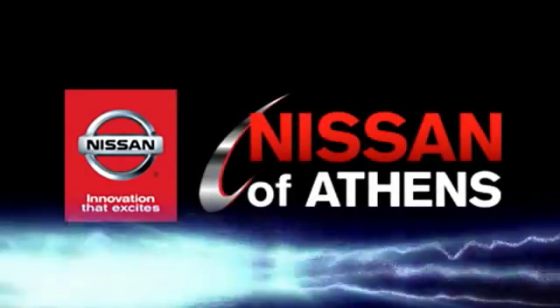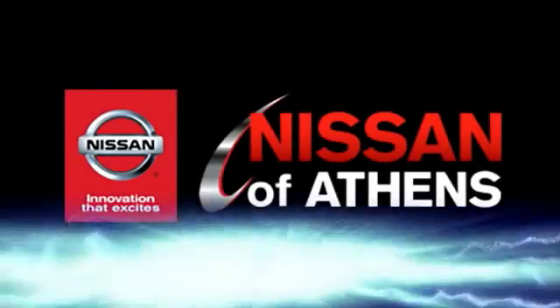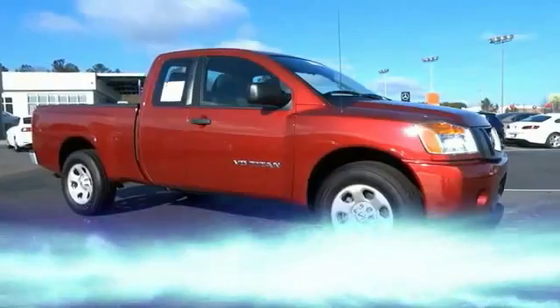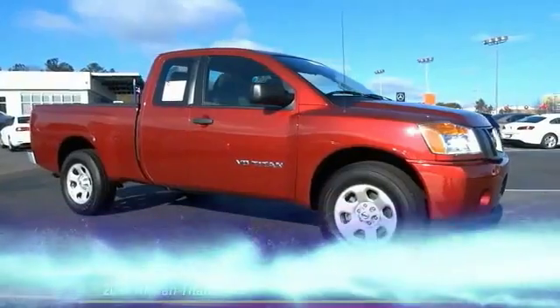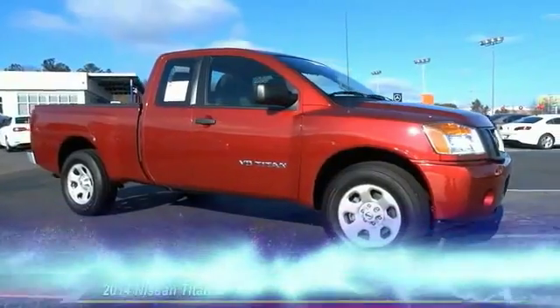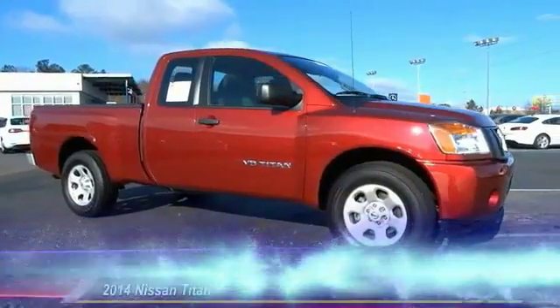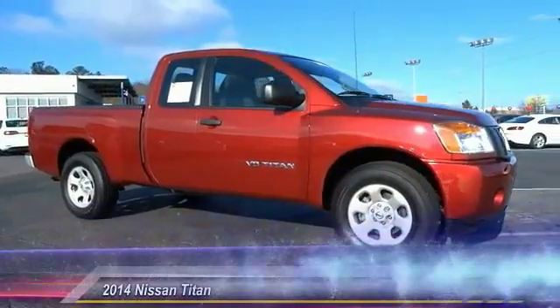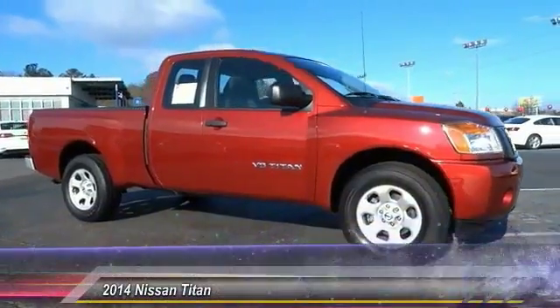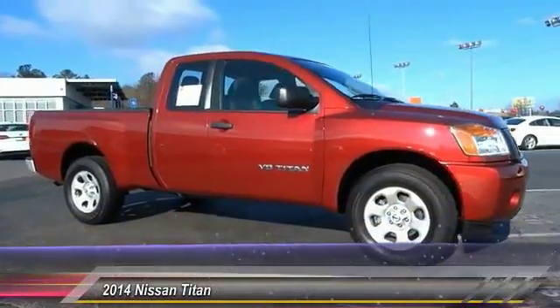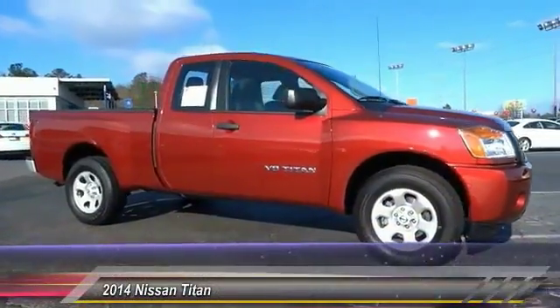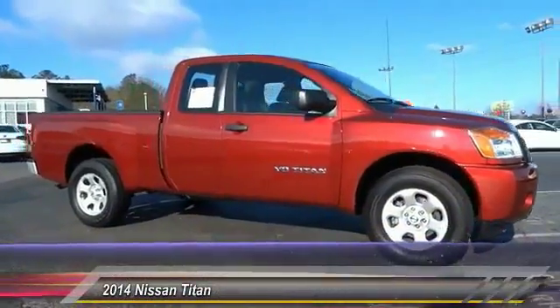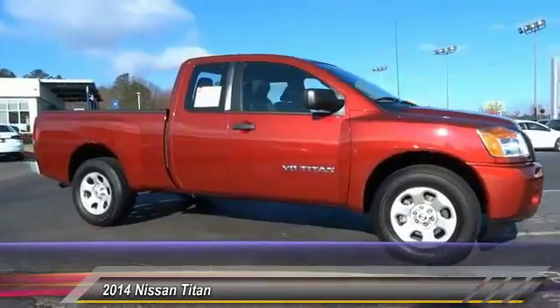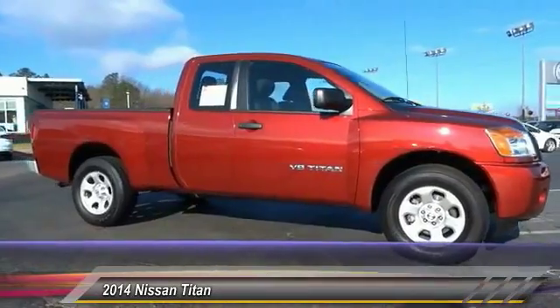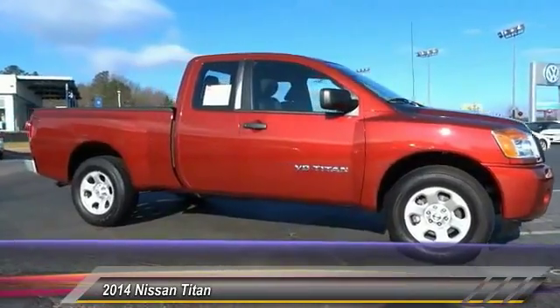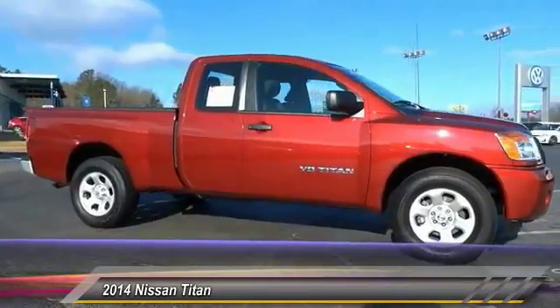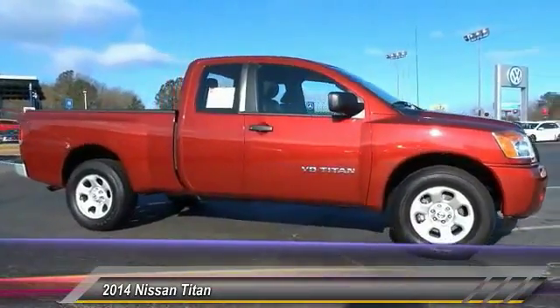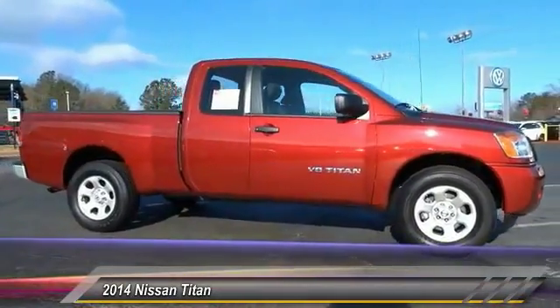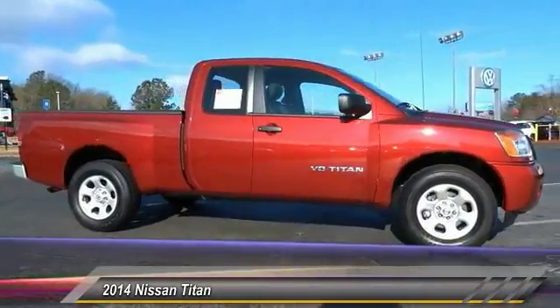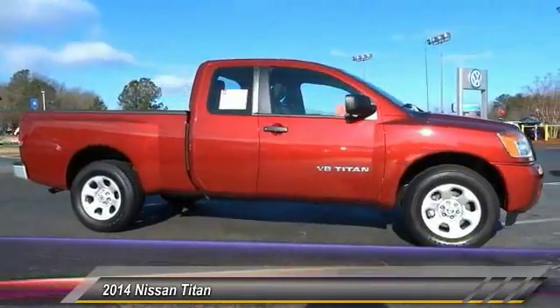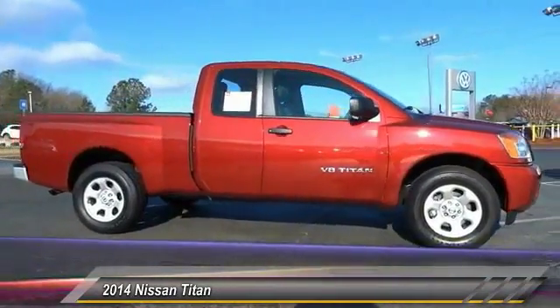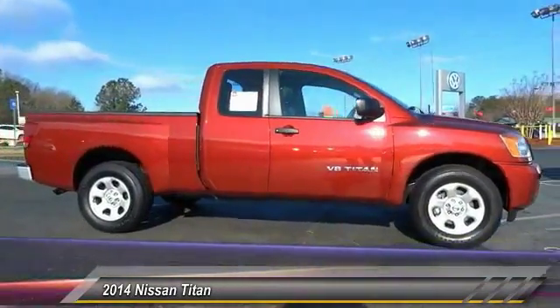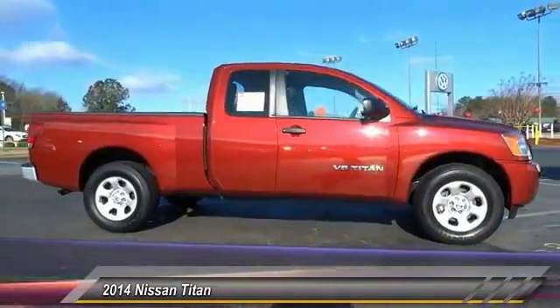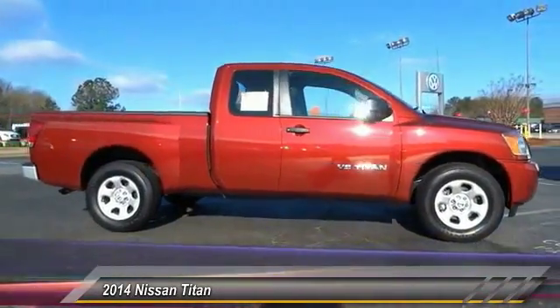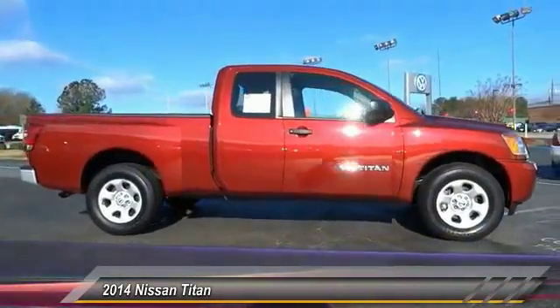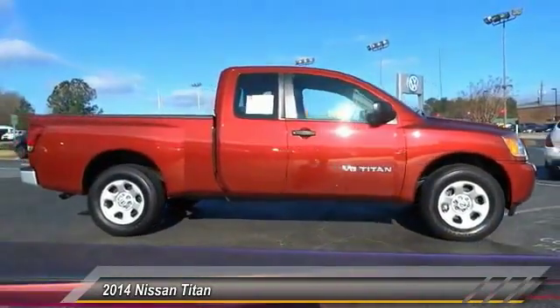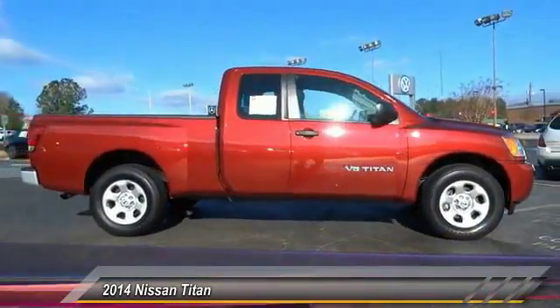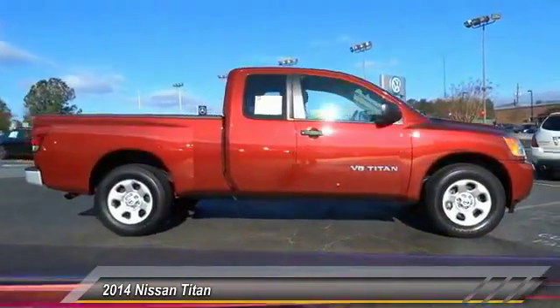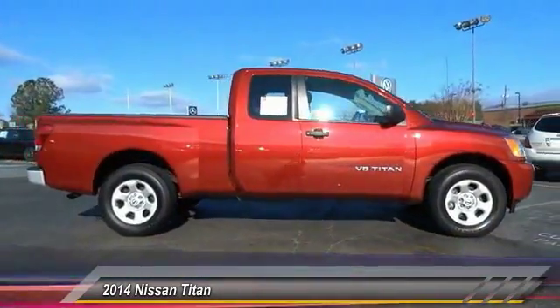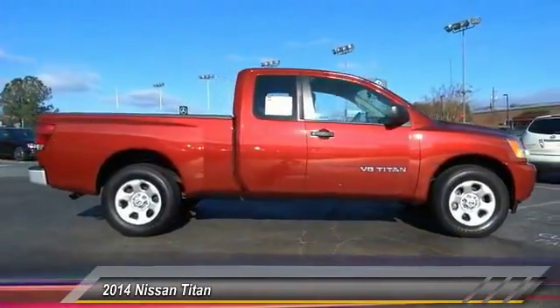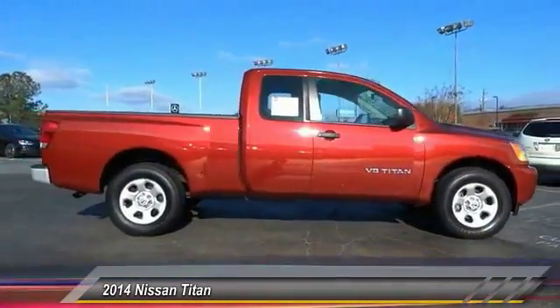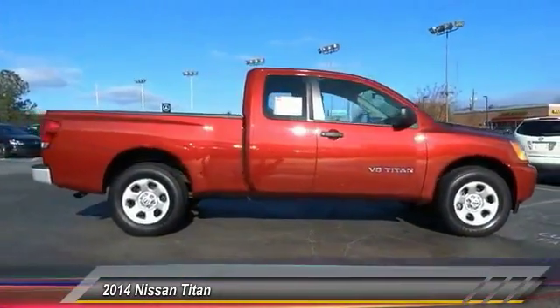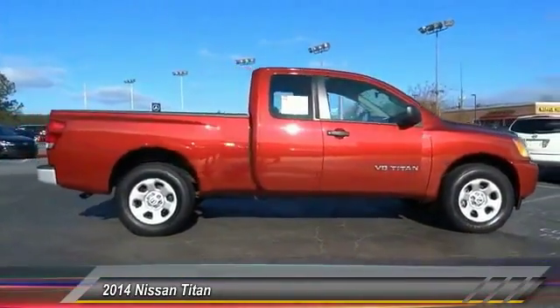The 2014 Titan houses the Endurance V8 engine, the largest standard truck engine in its class.